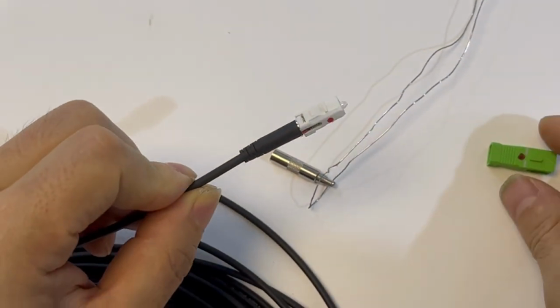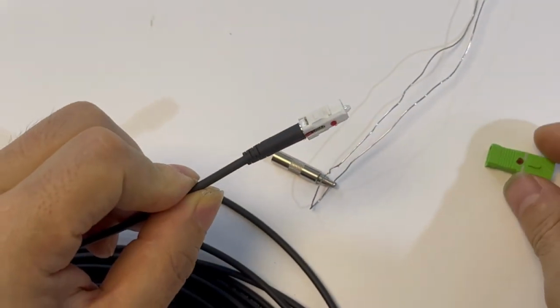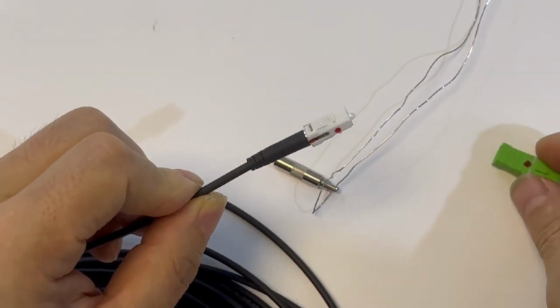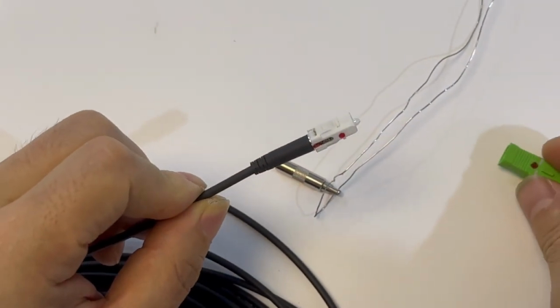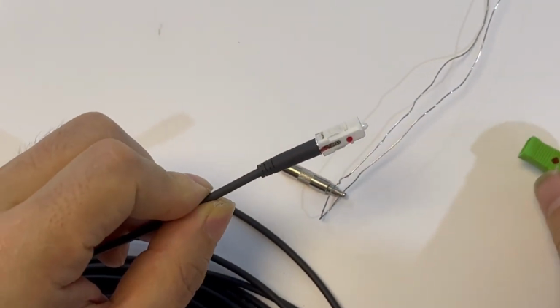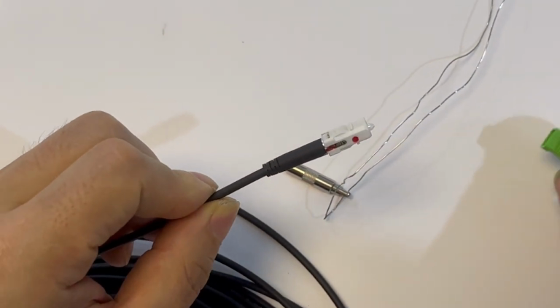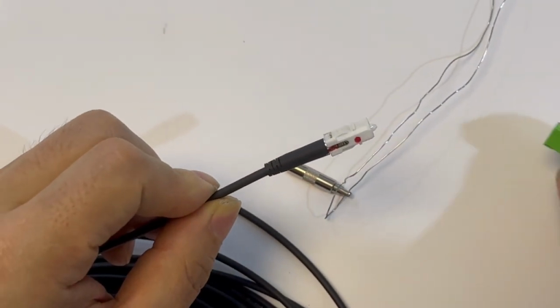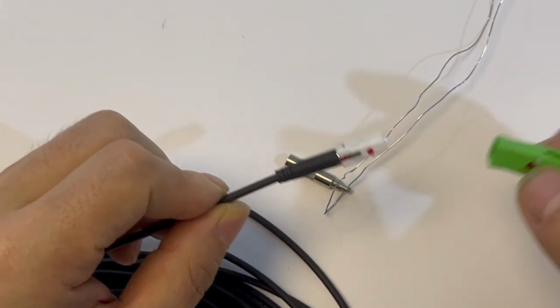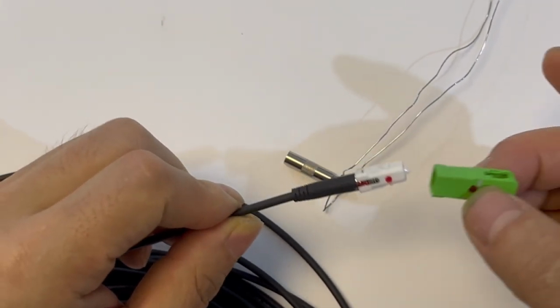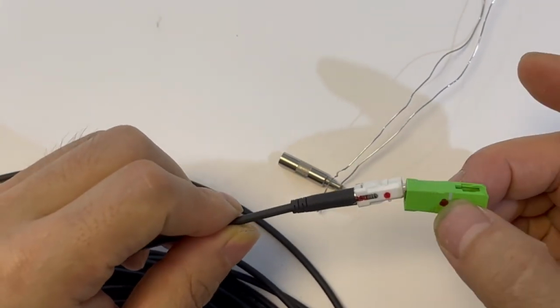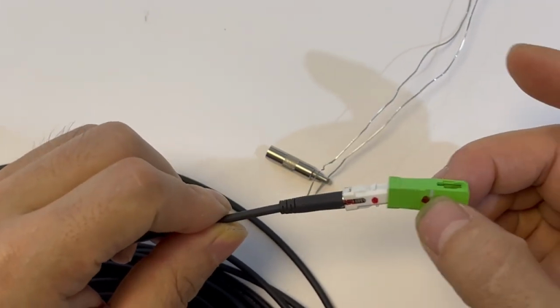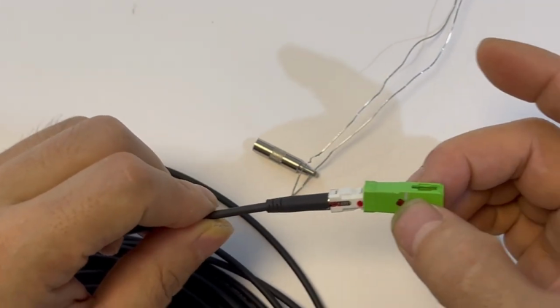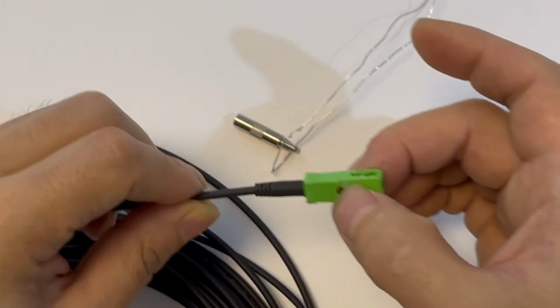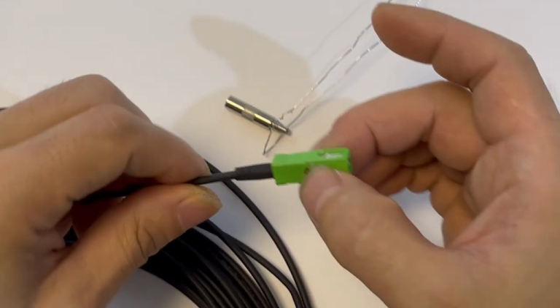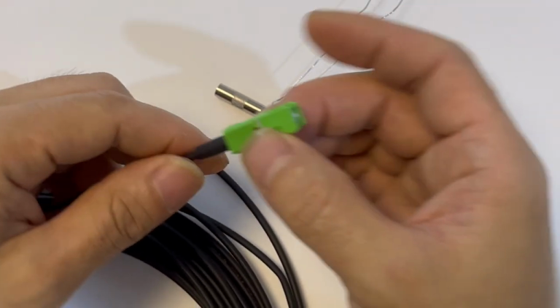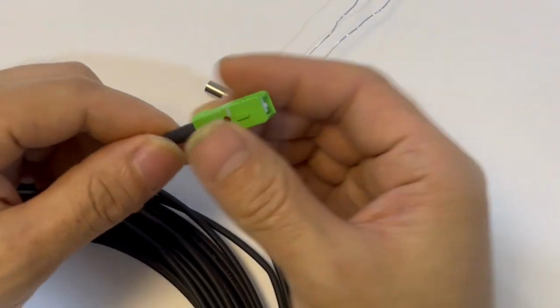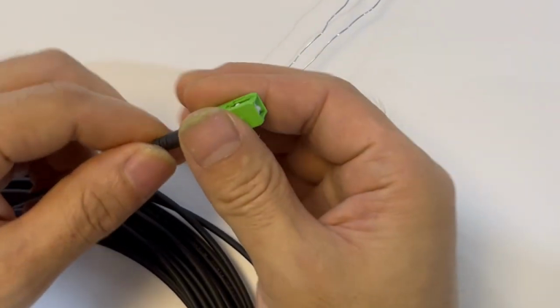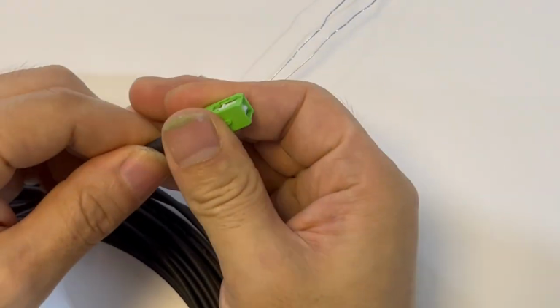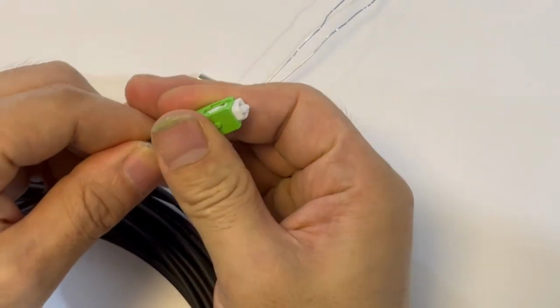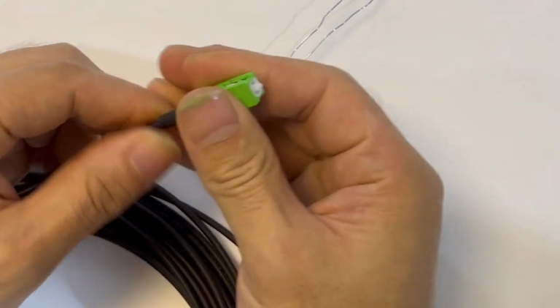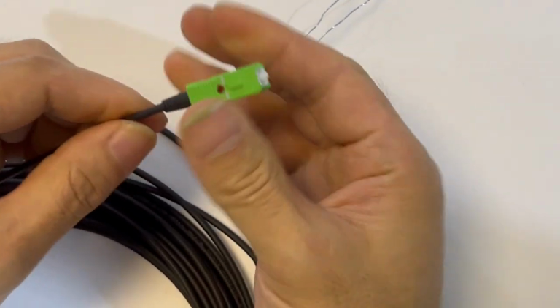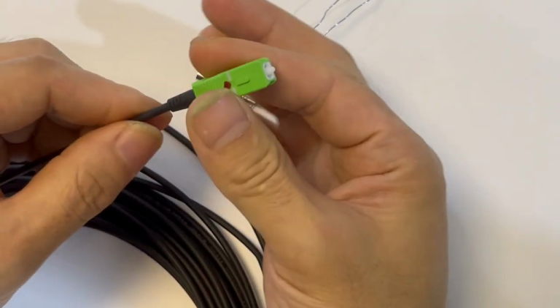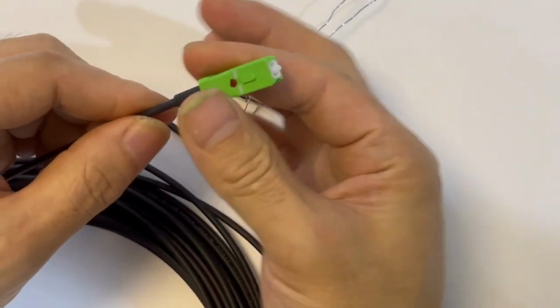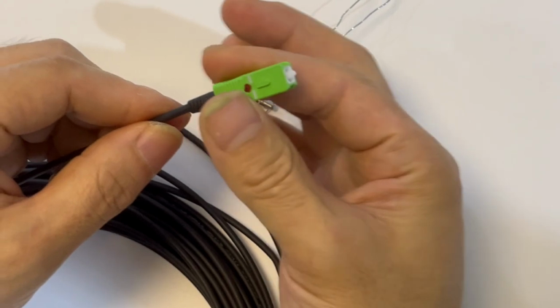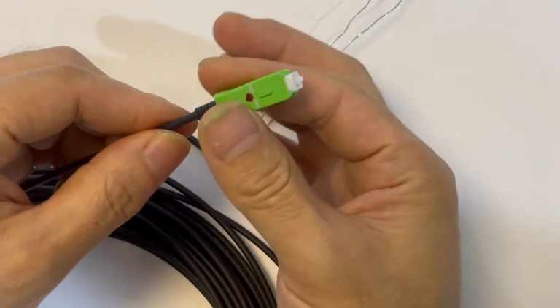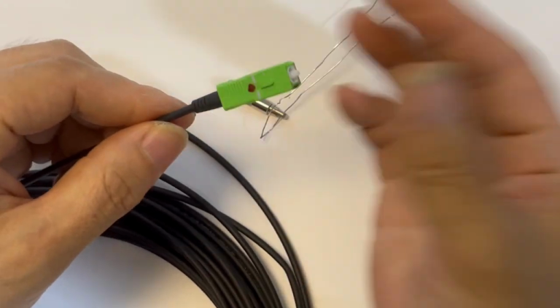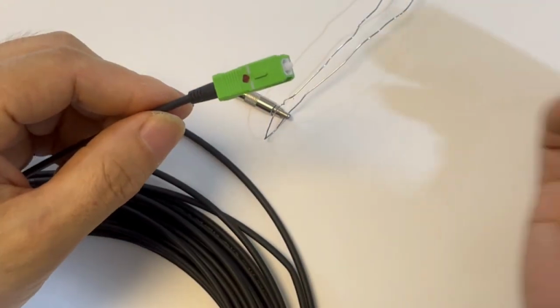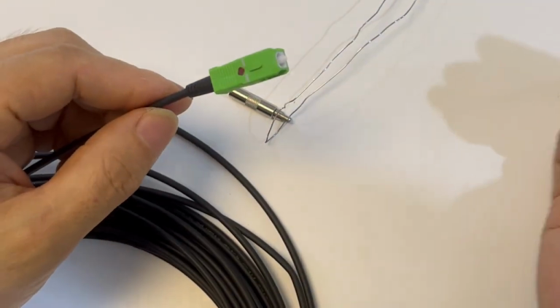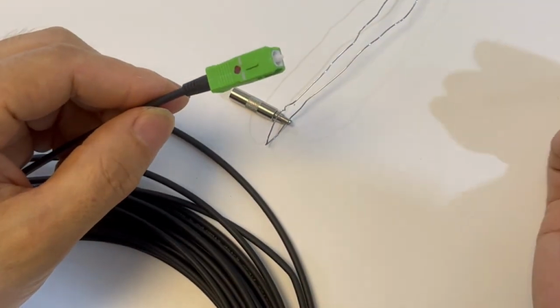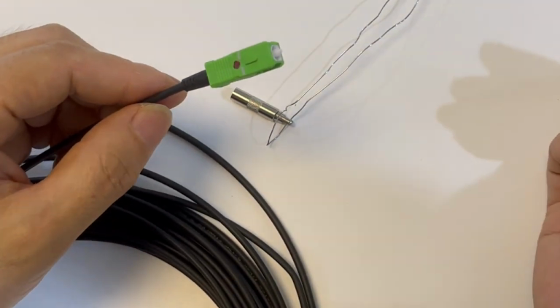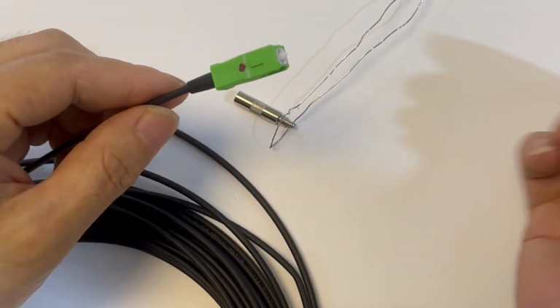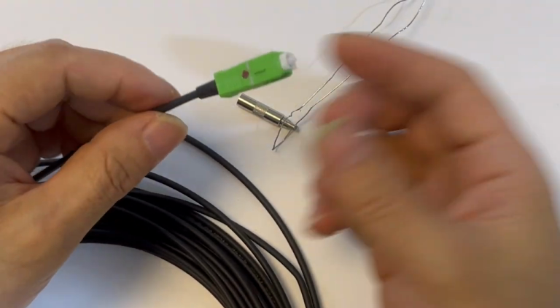And then, click. Thread through the housing — the green housing connector.